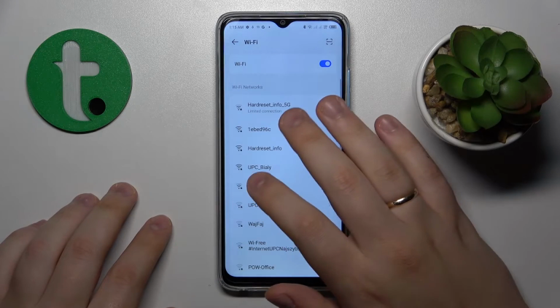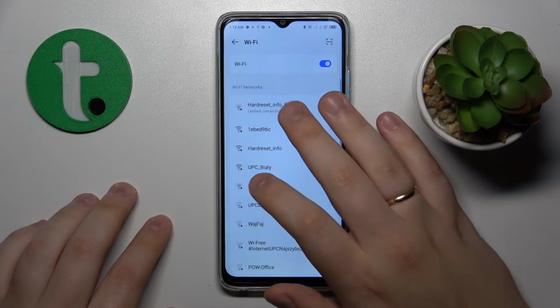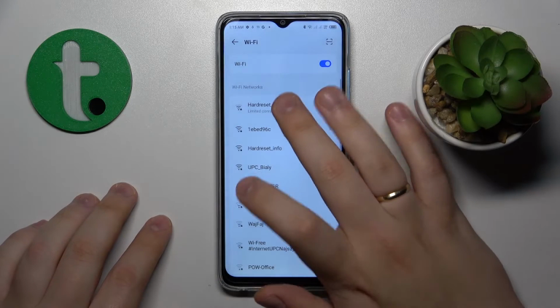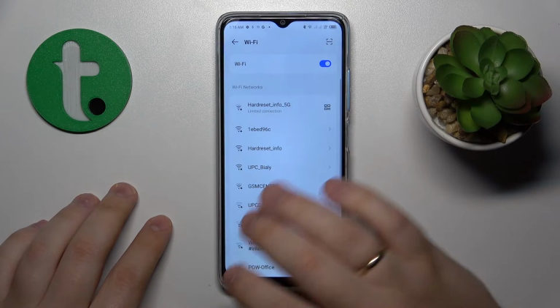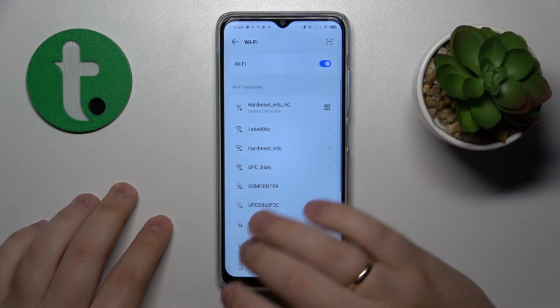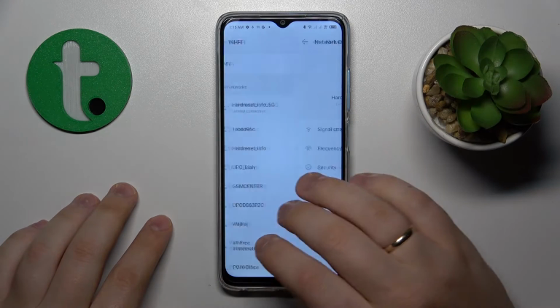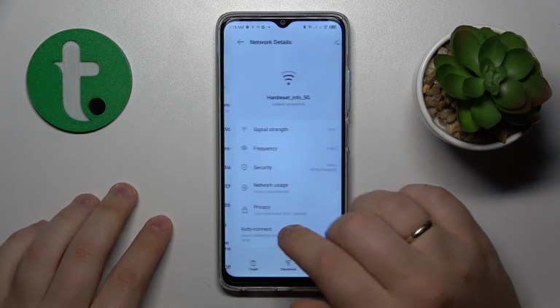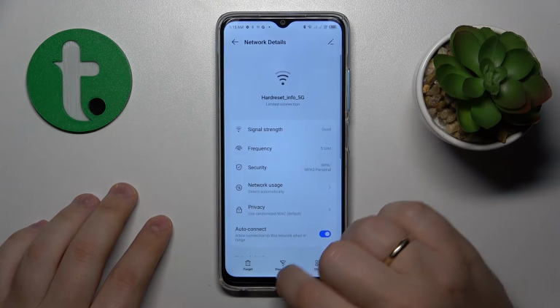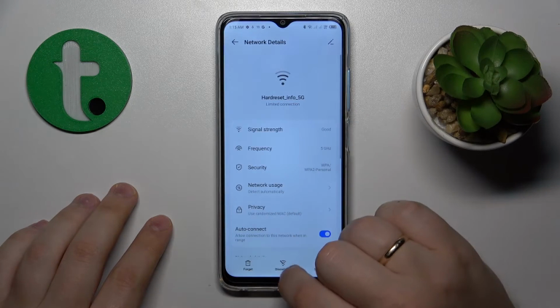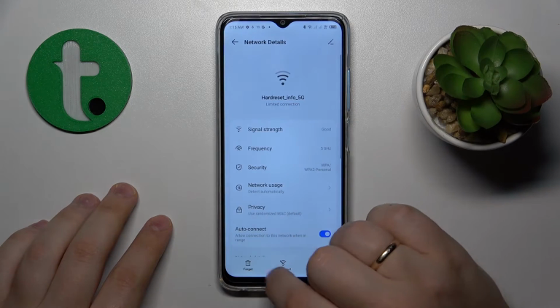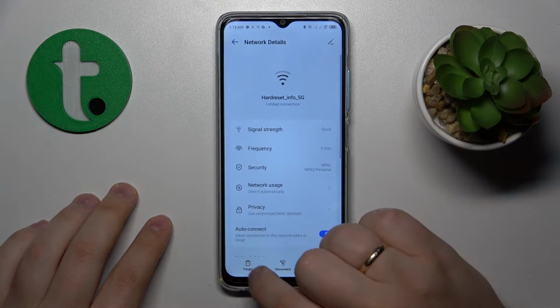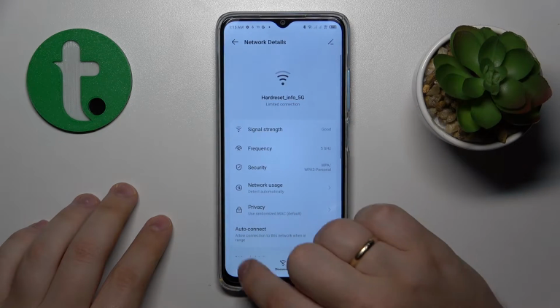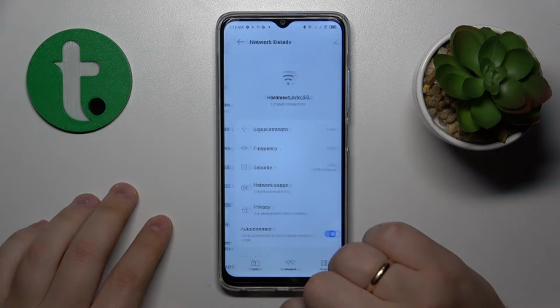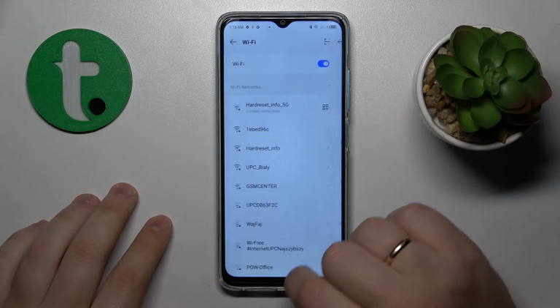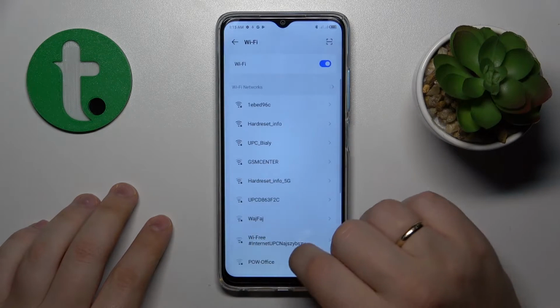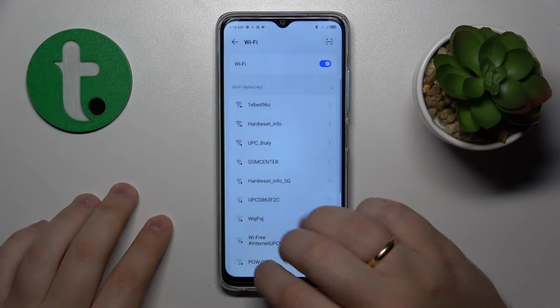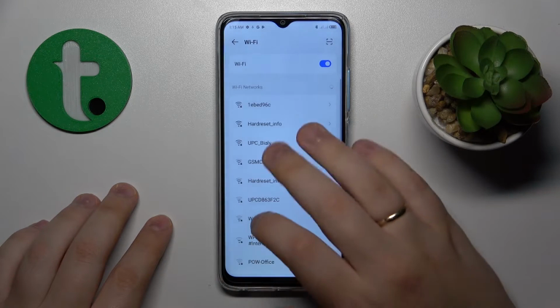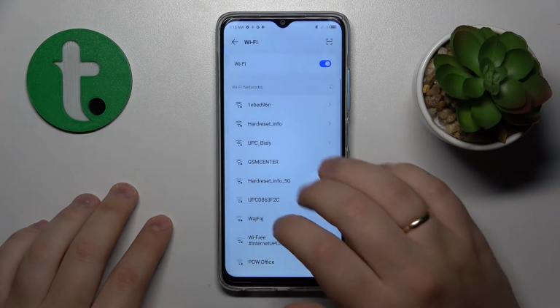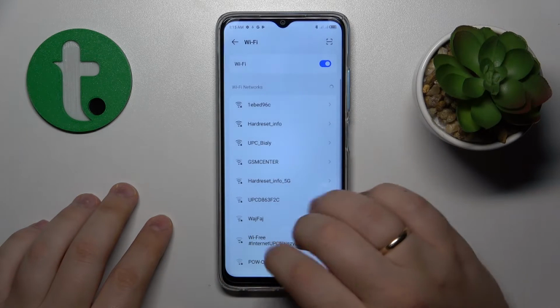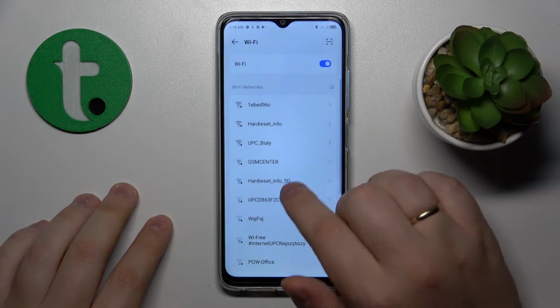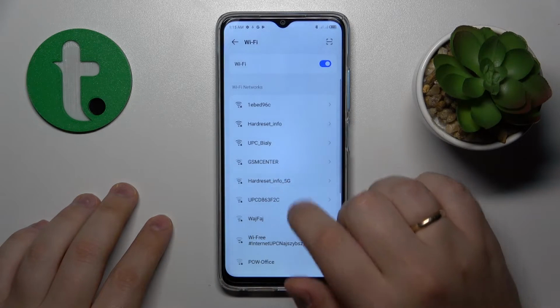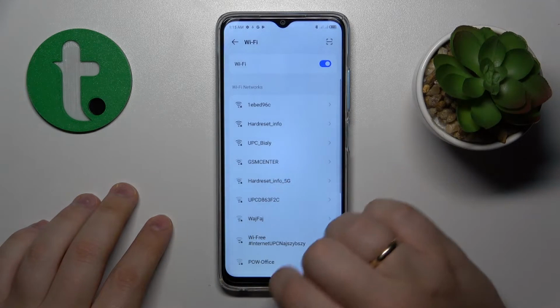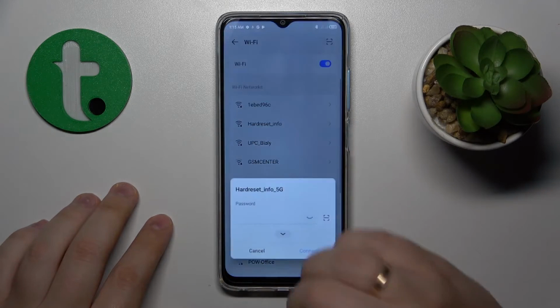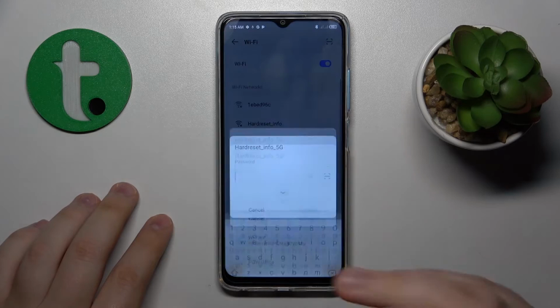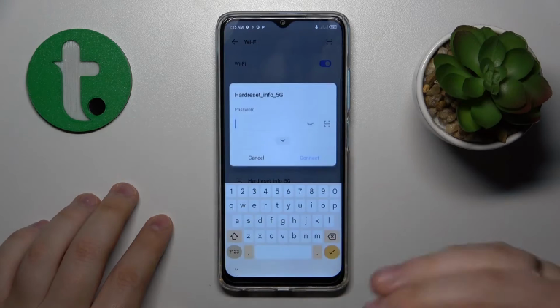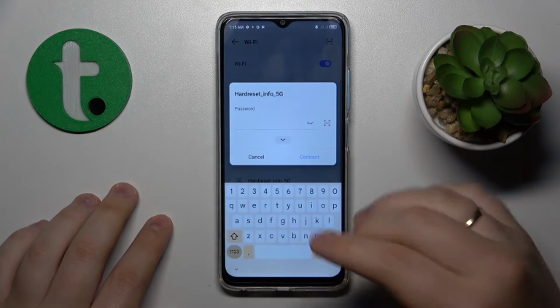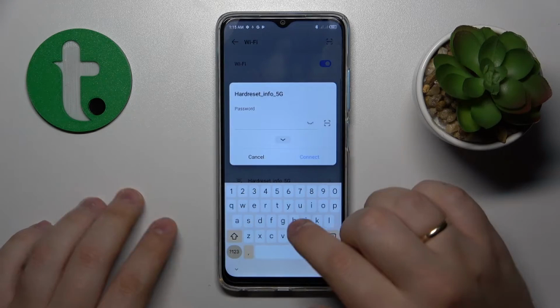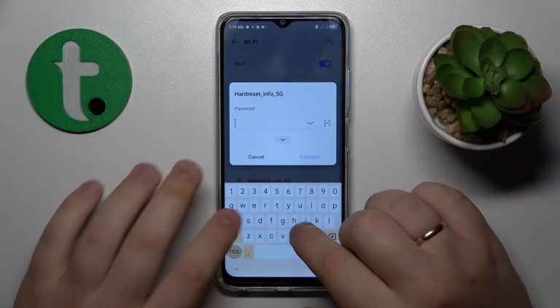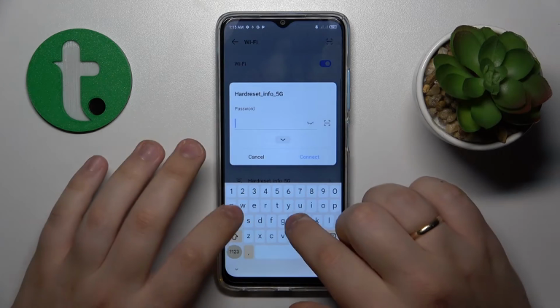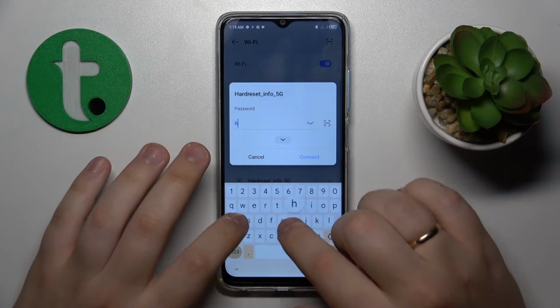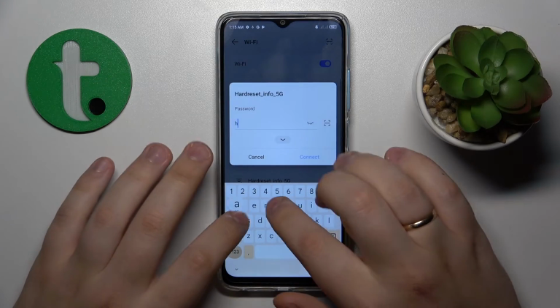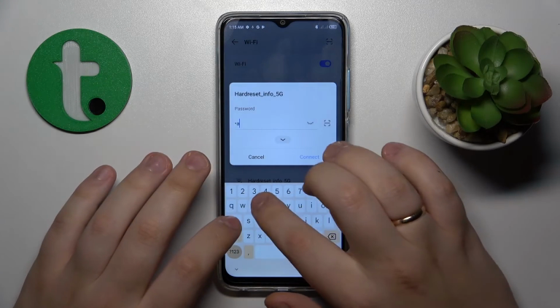You can also try forgetting the Wi-Fi network and then reconnecting yourself back to it.